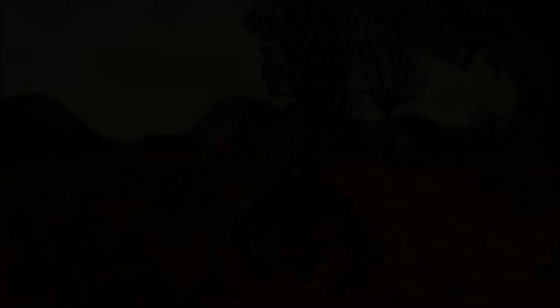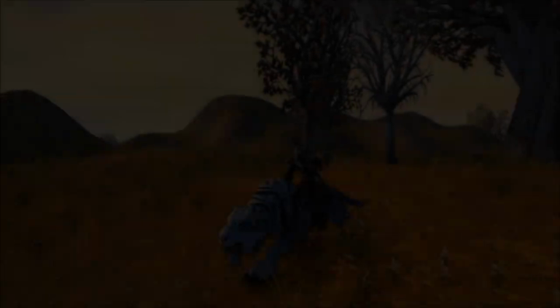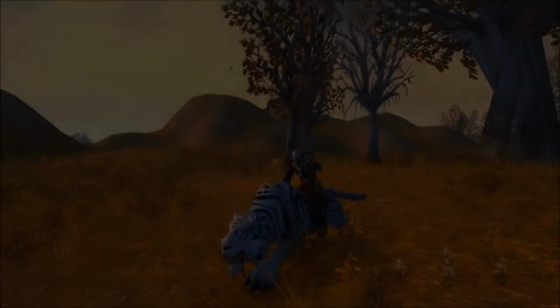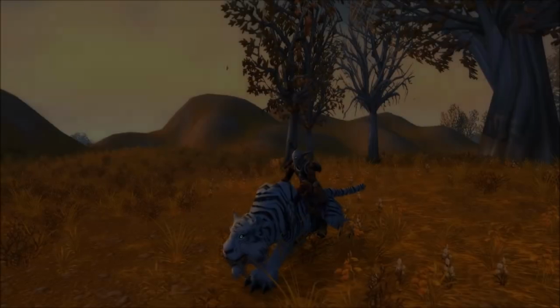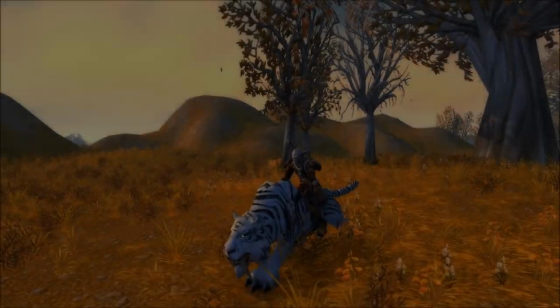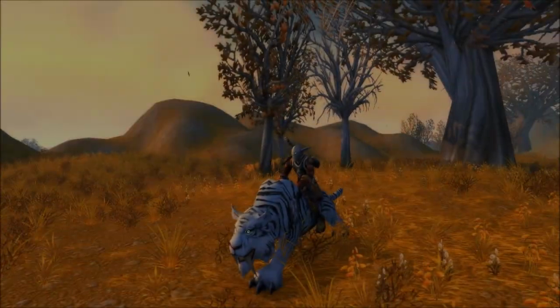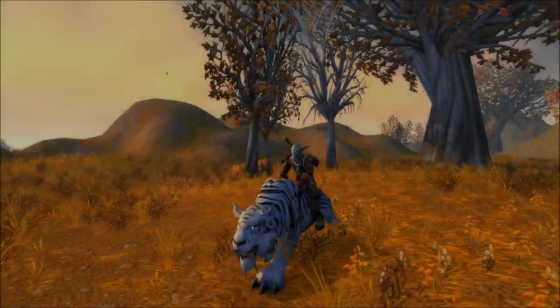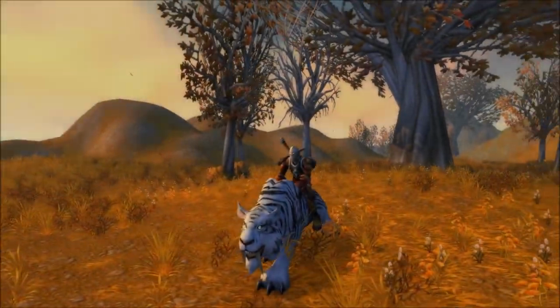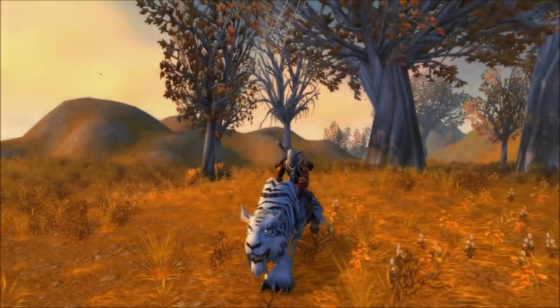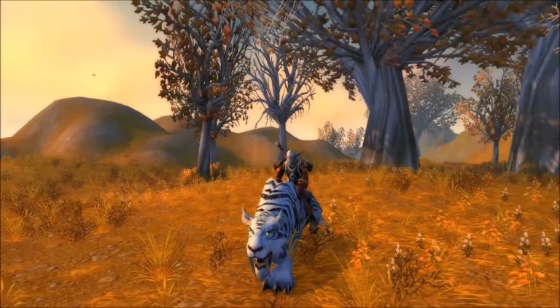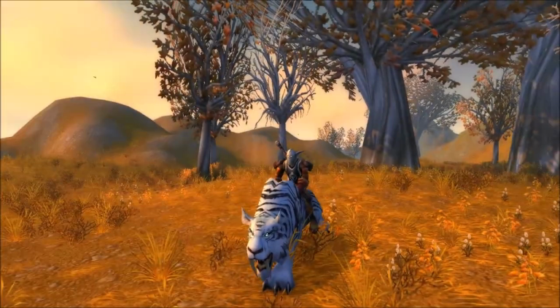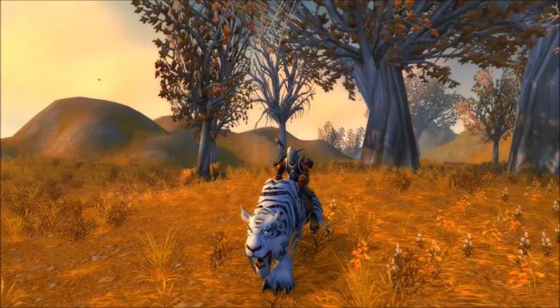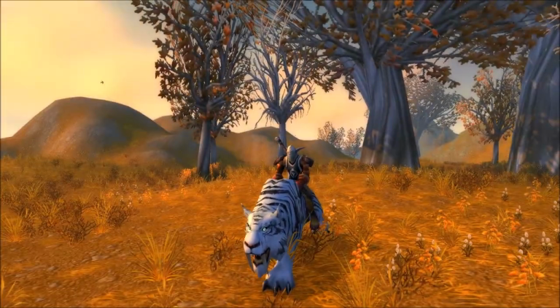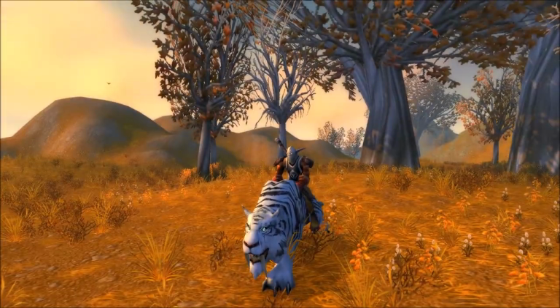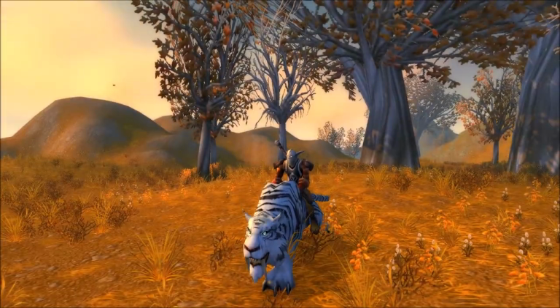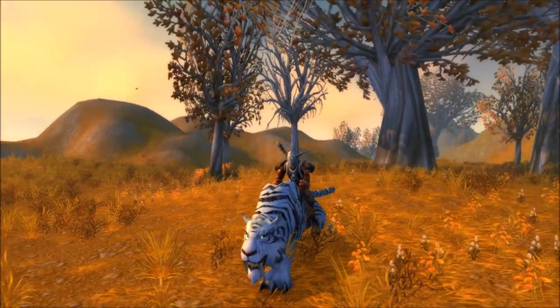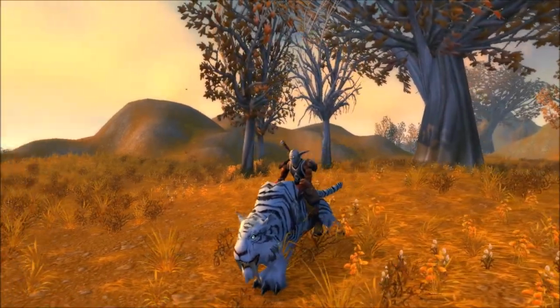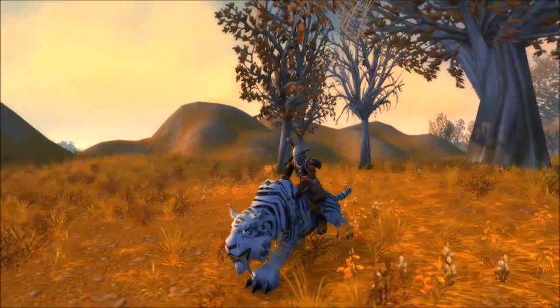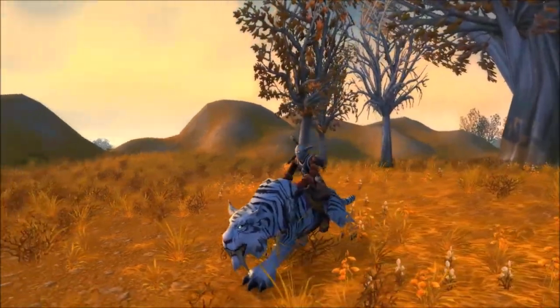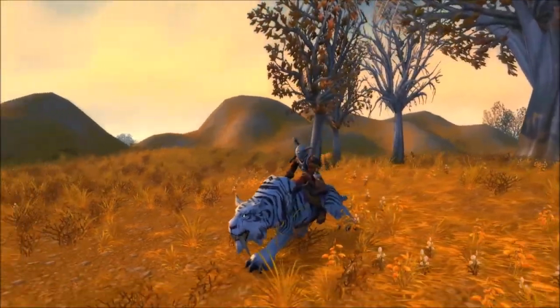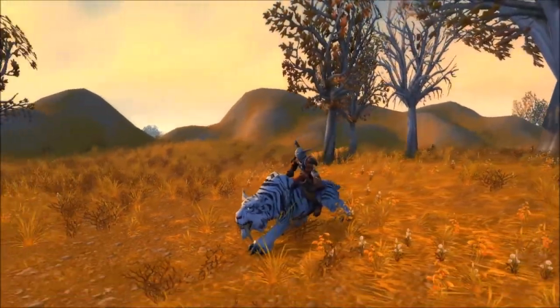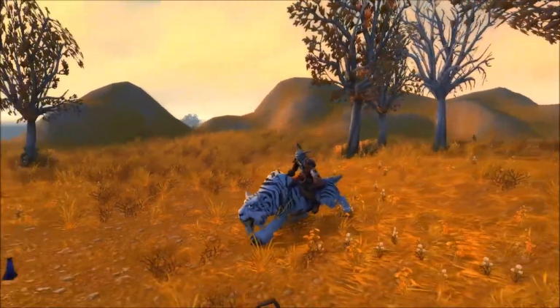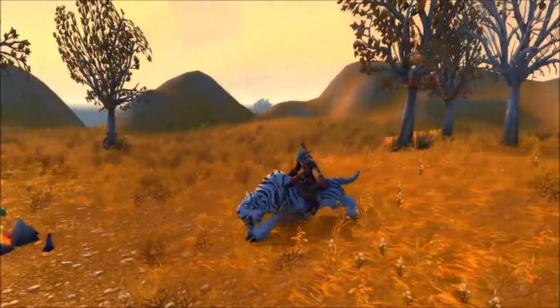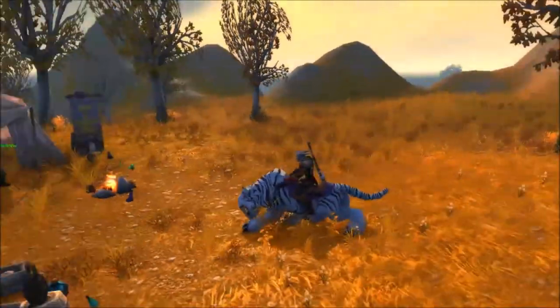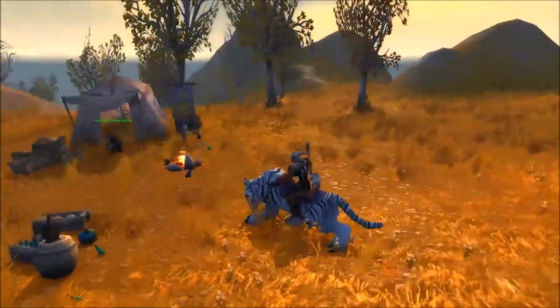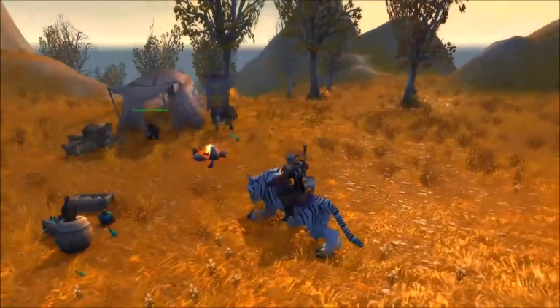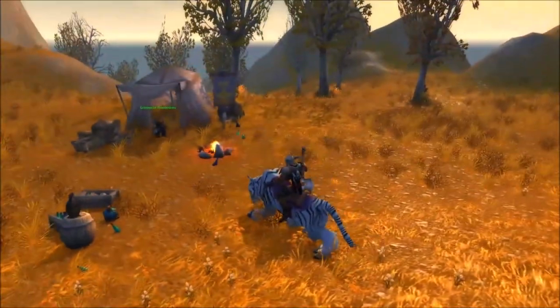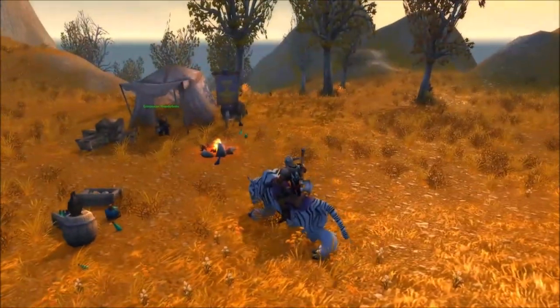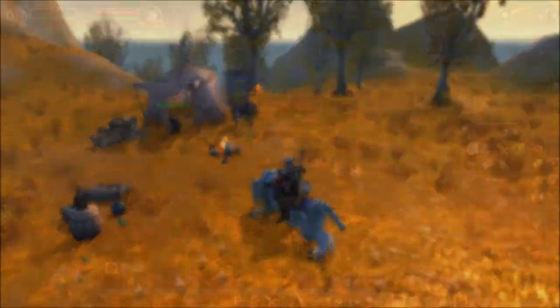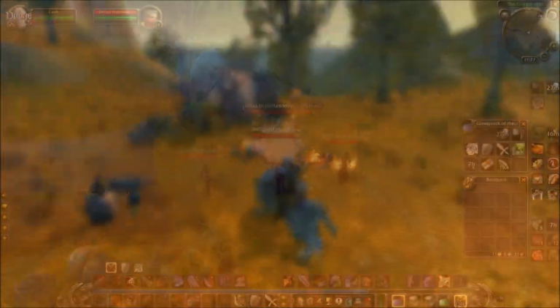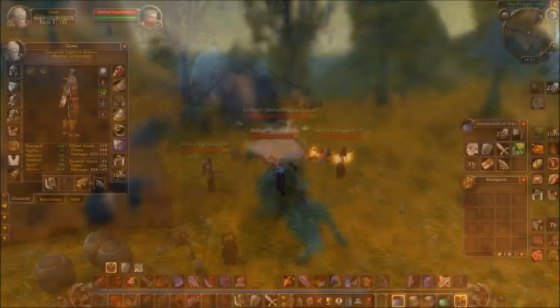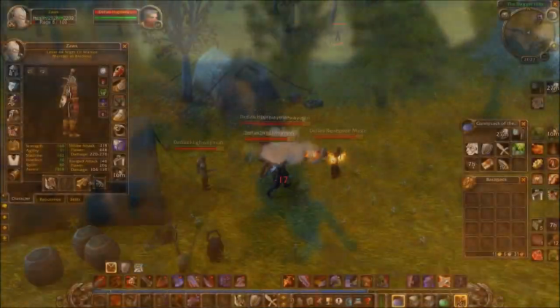Hey everyone, it's Sean here, your guide to Warcraft, with a guide on how to get the Thunderbrew Boot Flask.